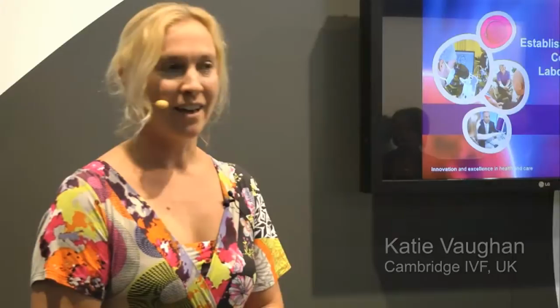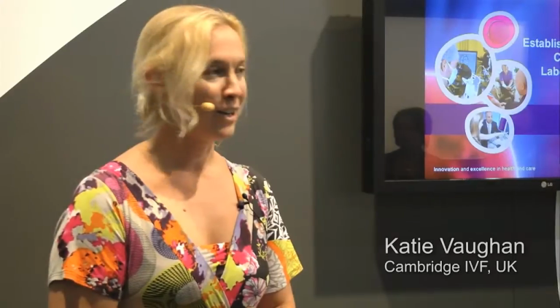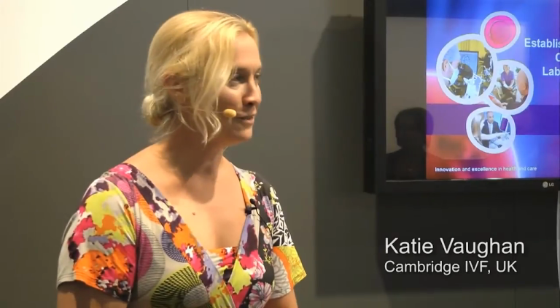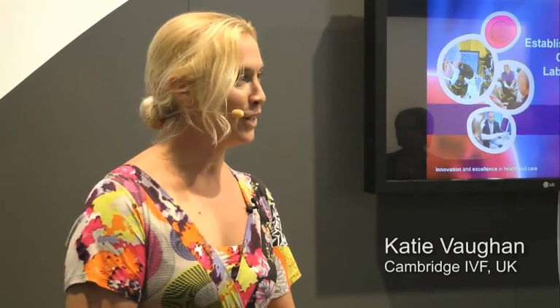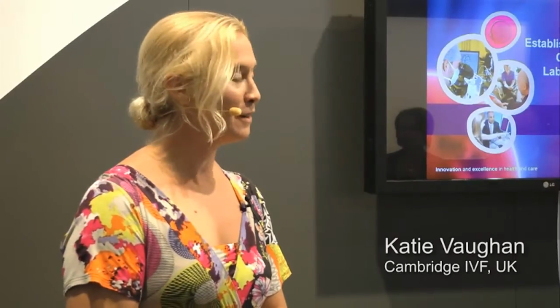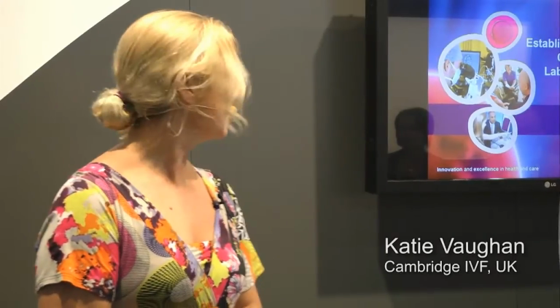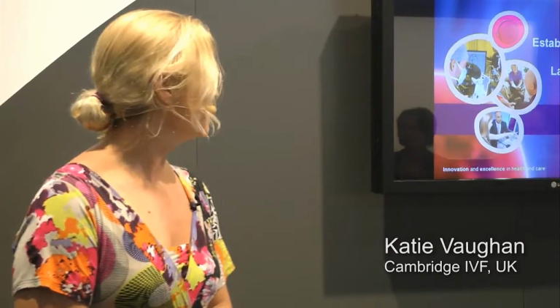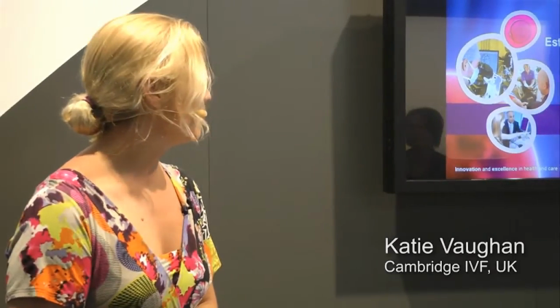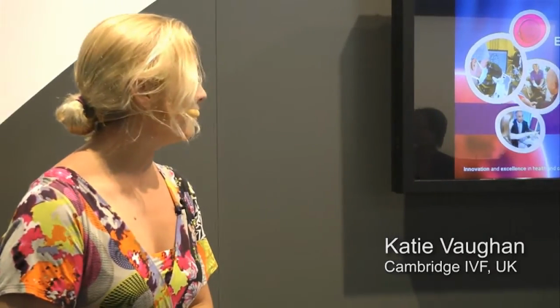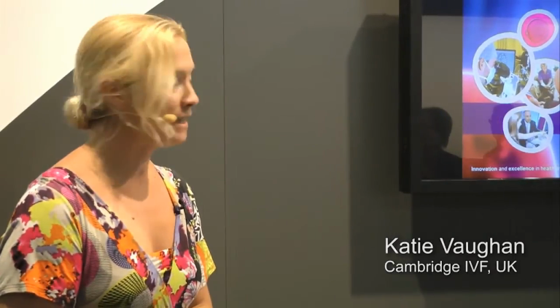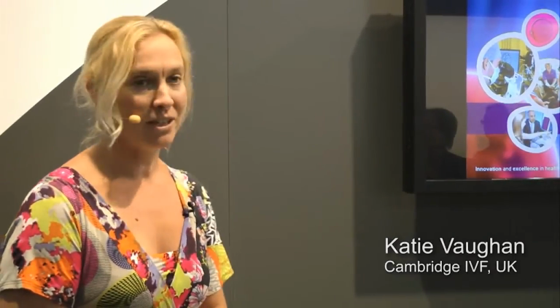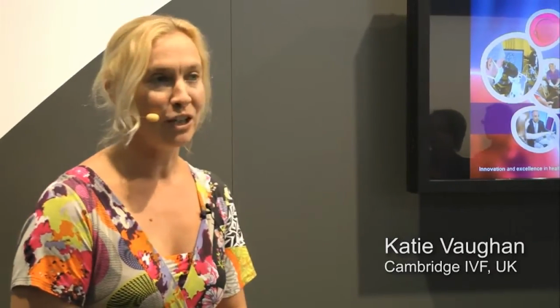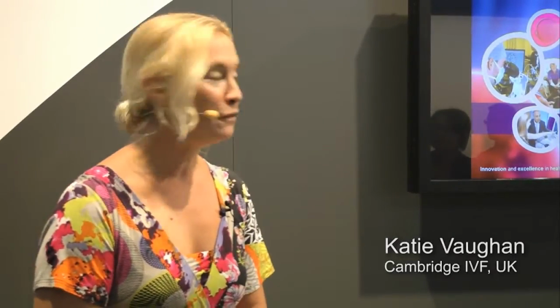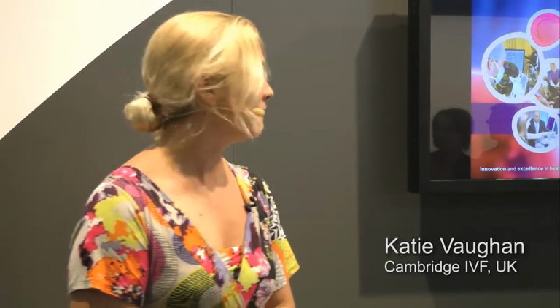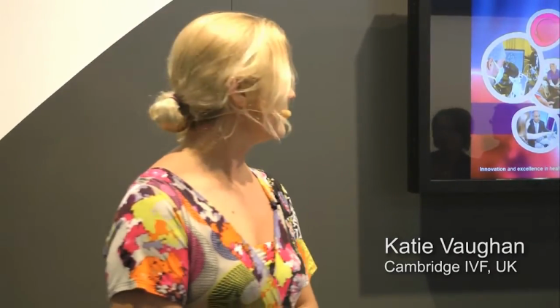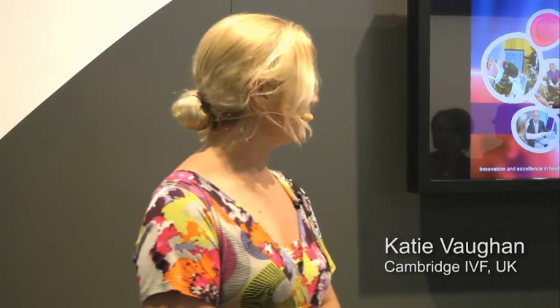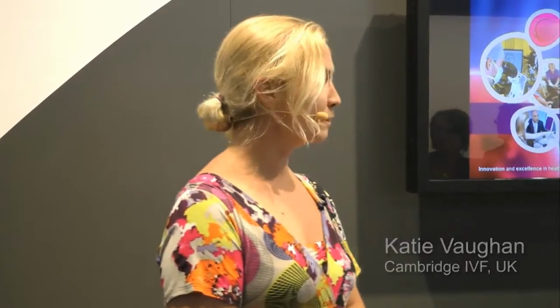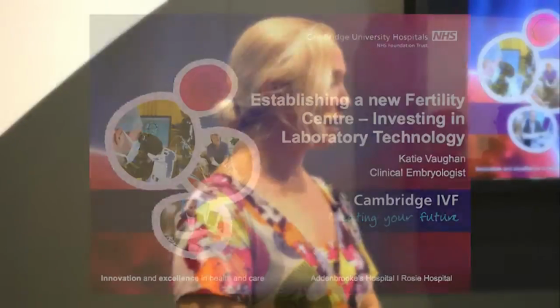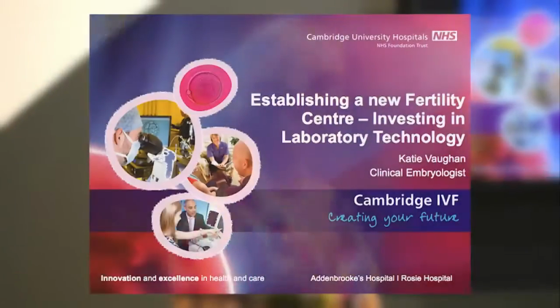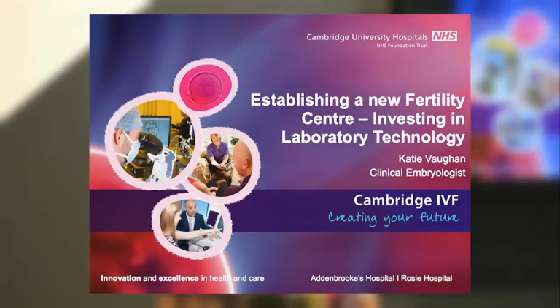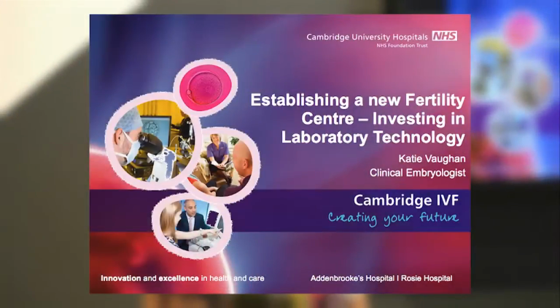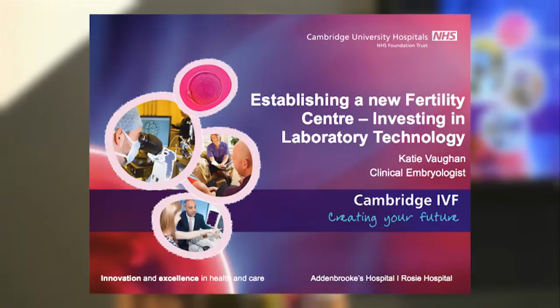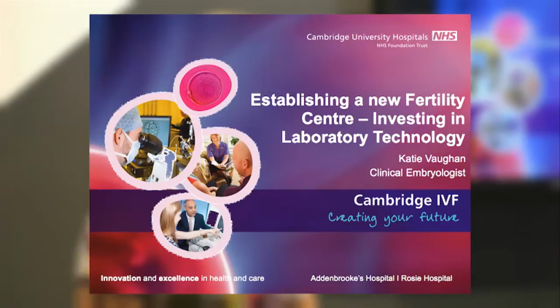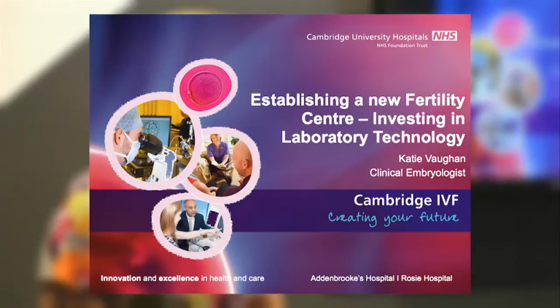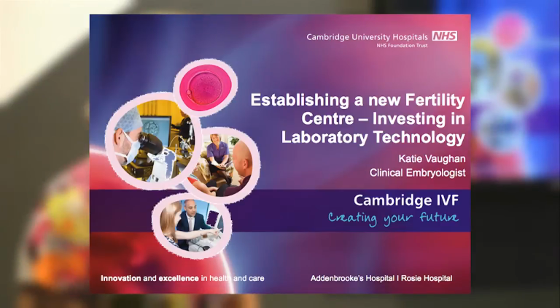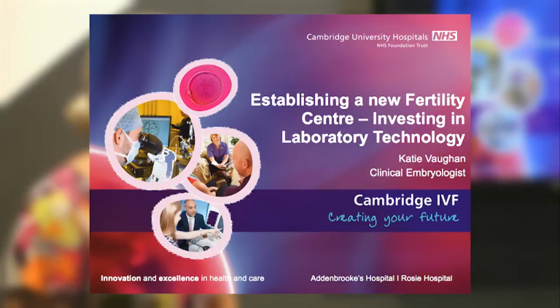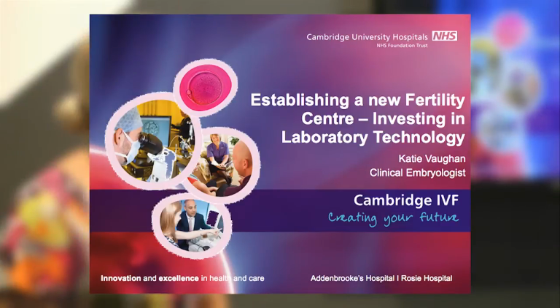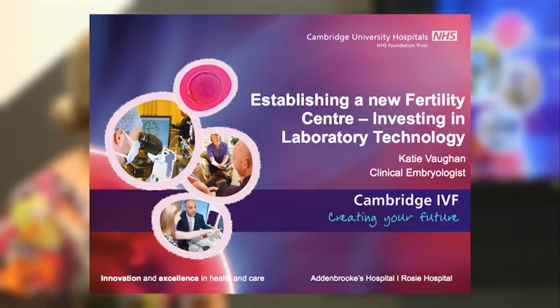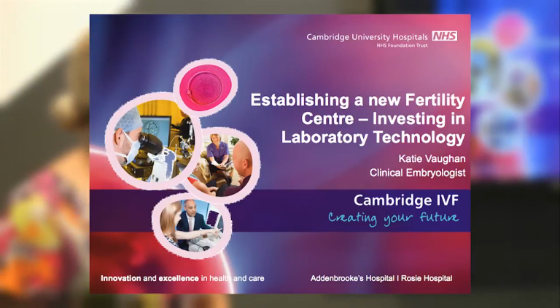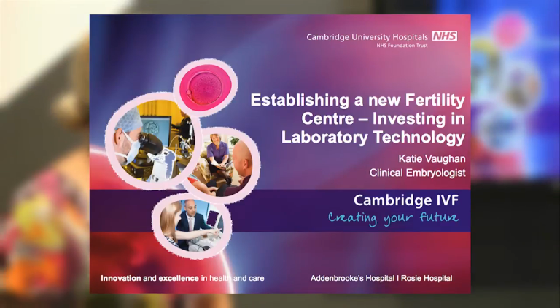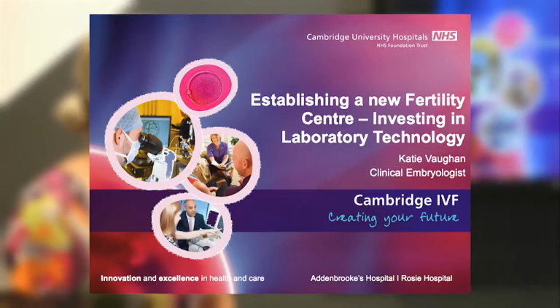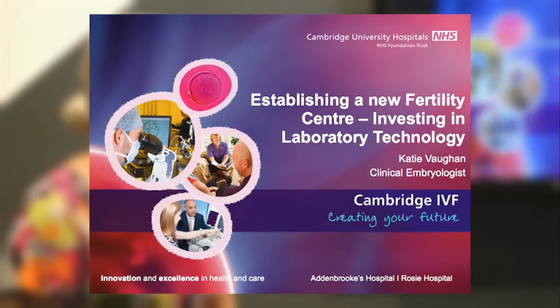Good afternoon. I'm going to talk about establishing a new fertility centre, Cambridge IVF, and investing in the laboratory technology.